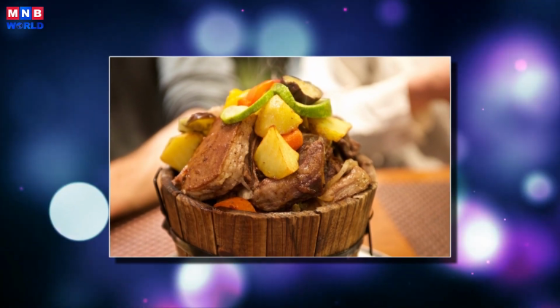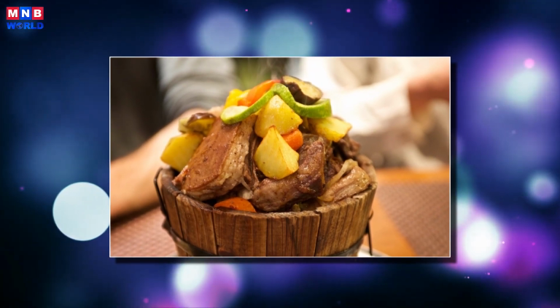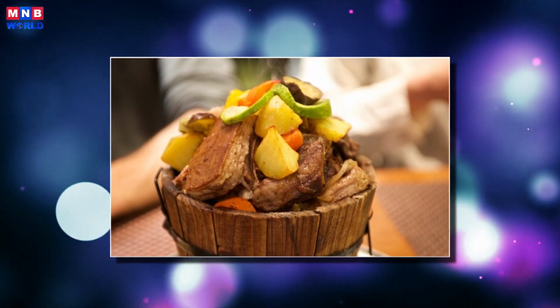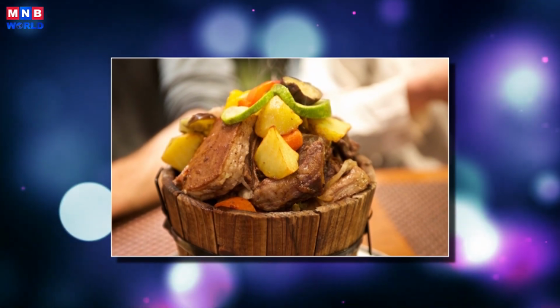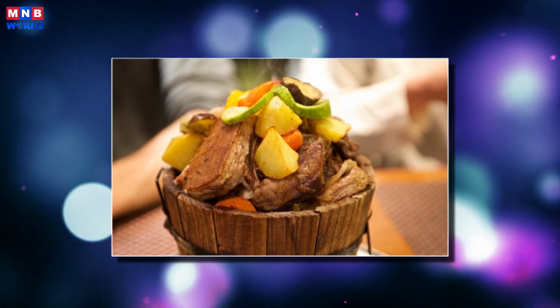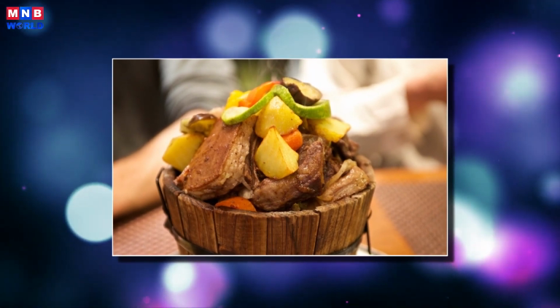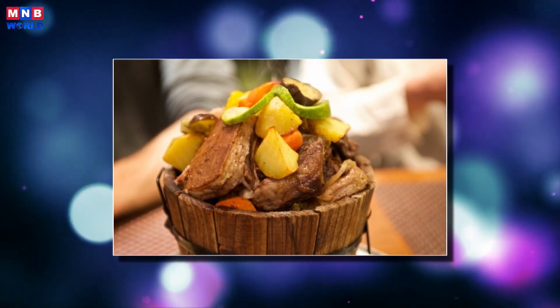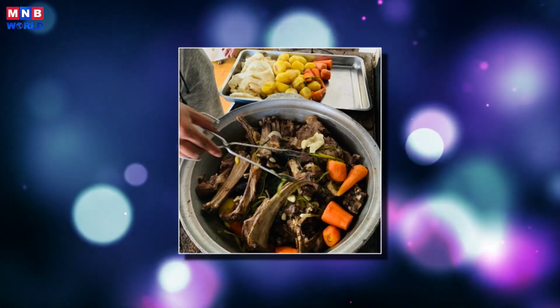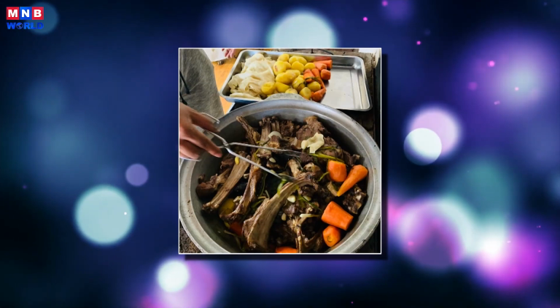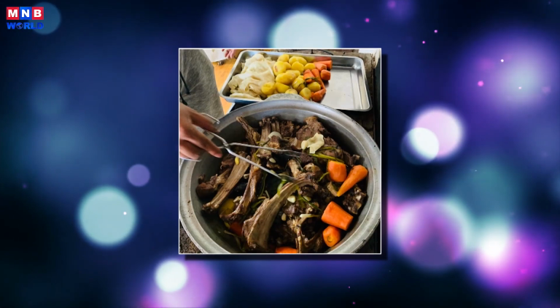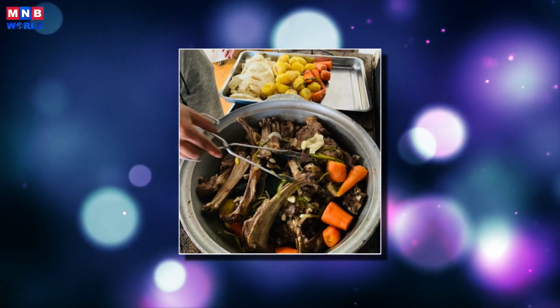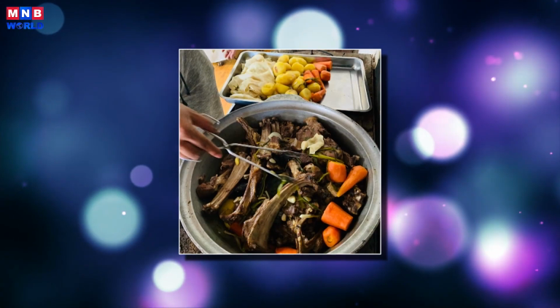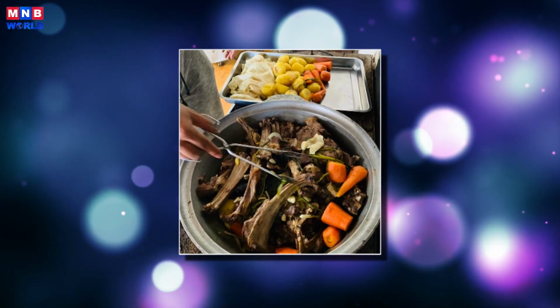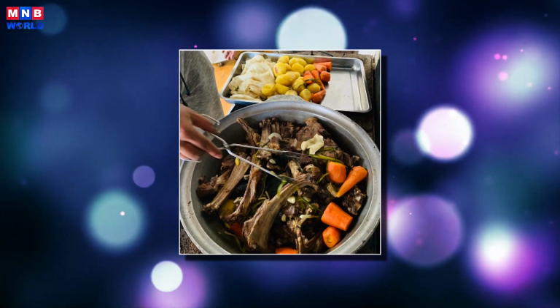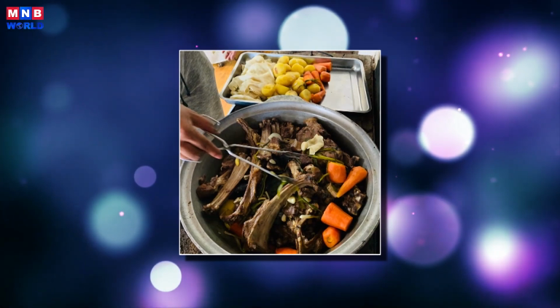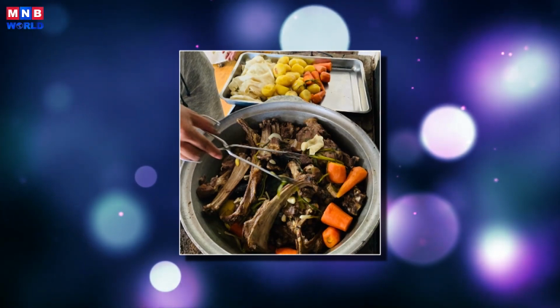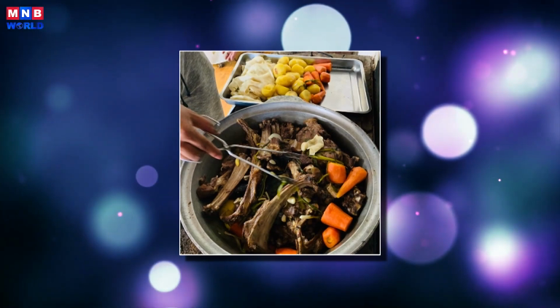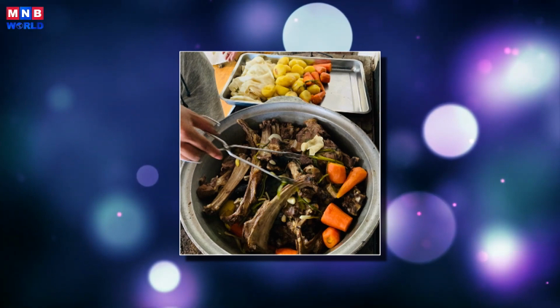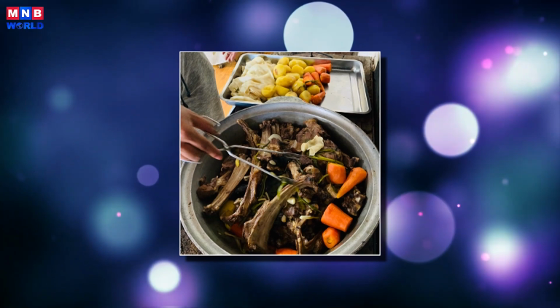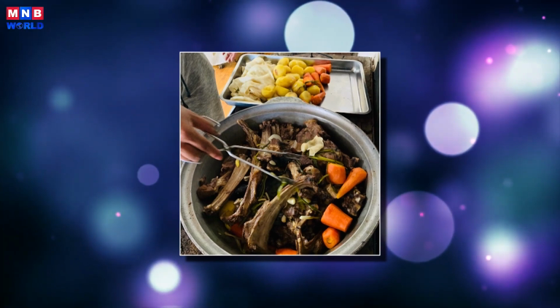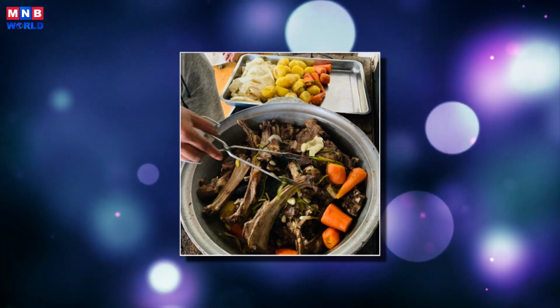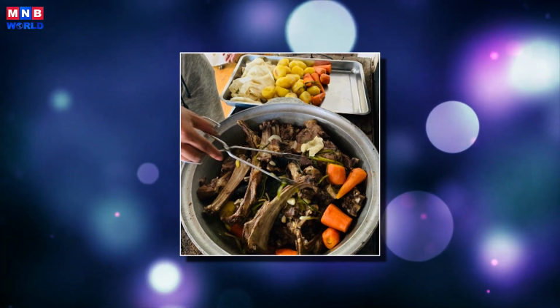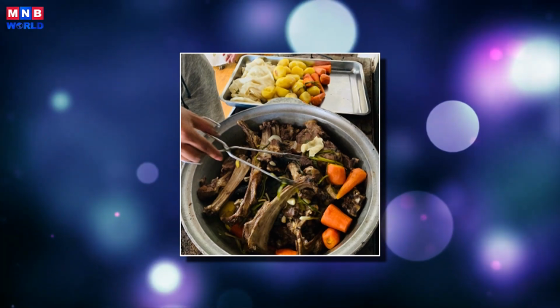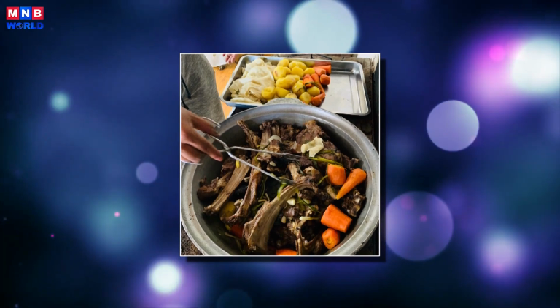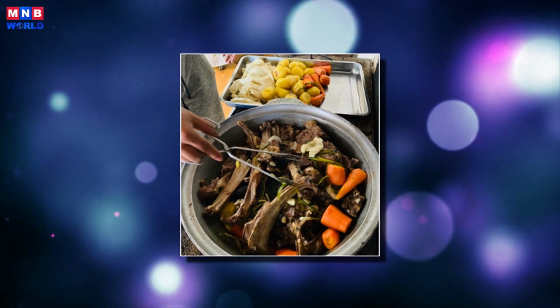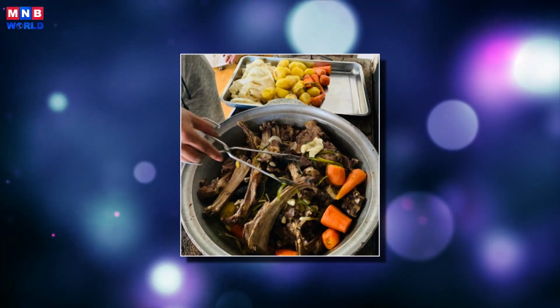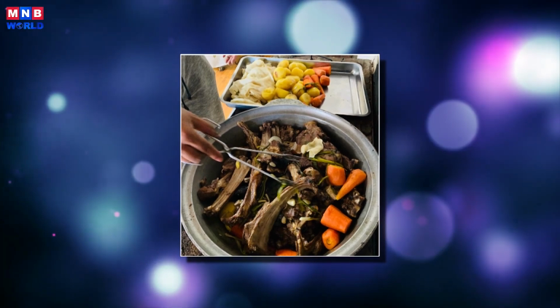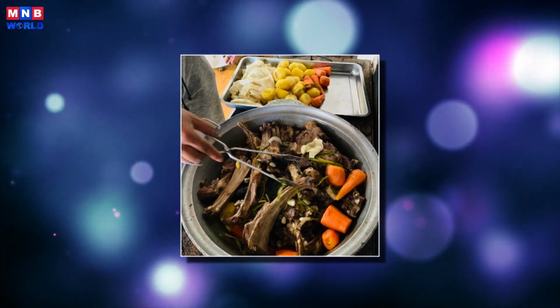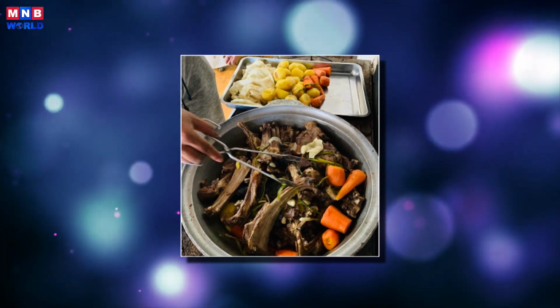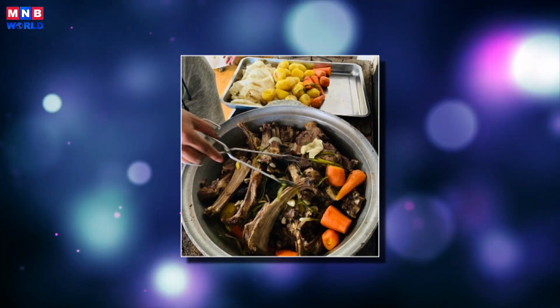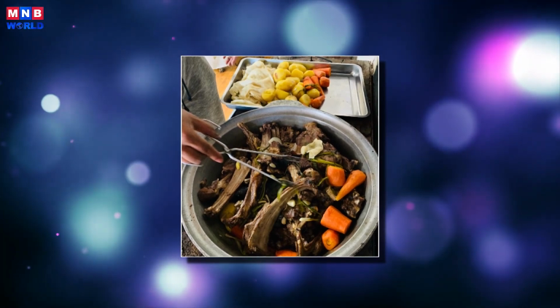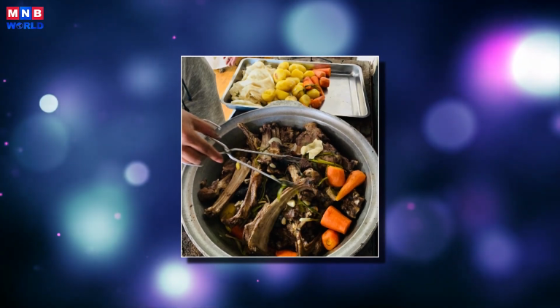Metal milk jugs are a popular choice, but any container durable enough to hold hot rocks will do.